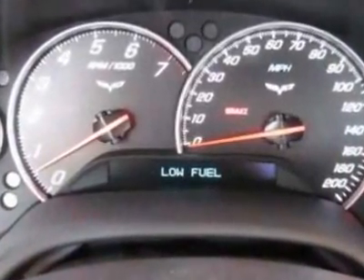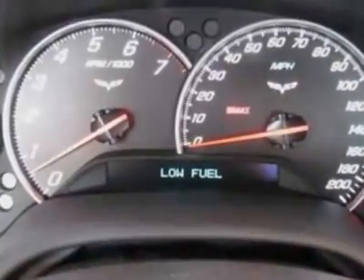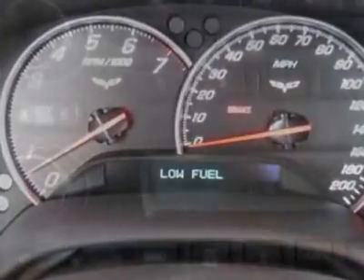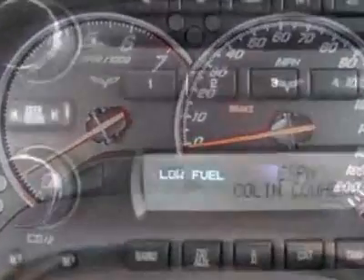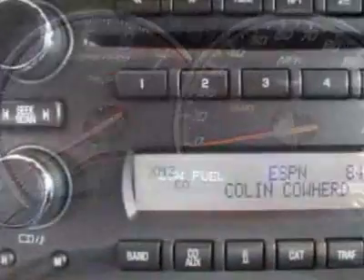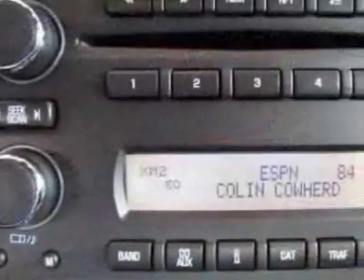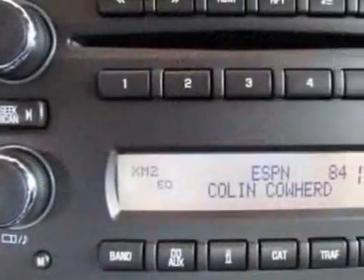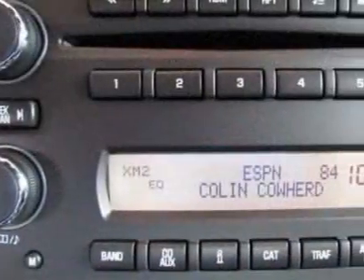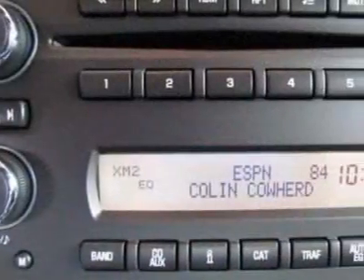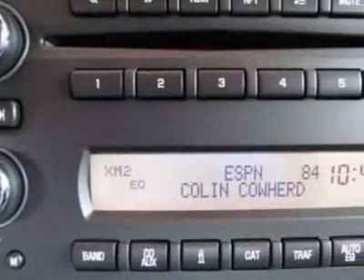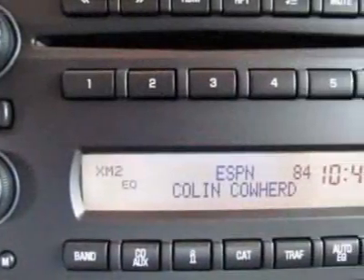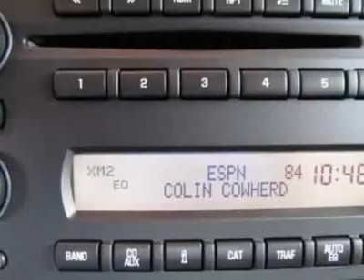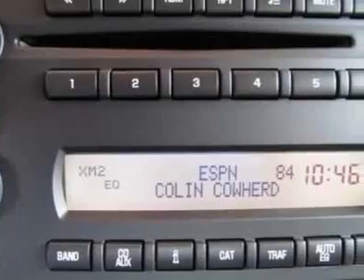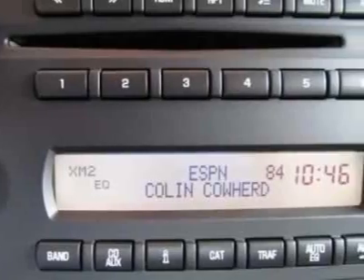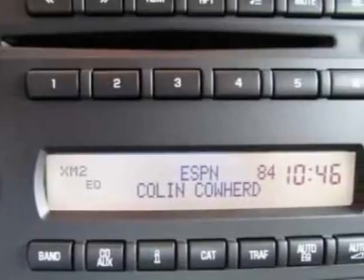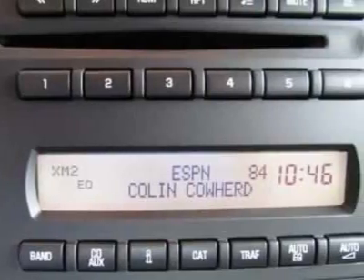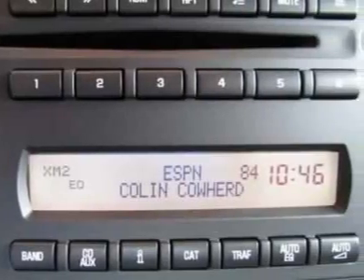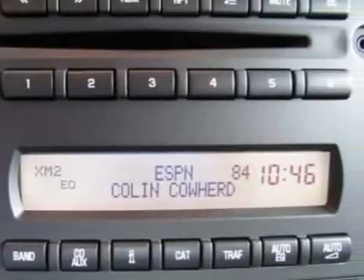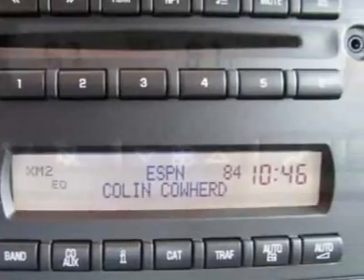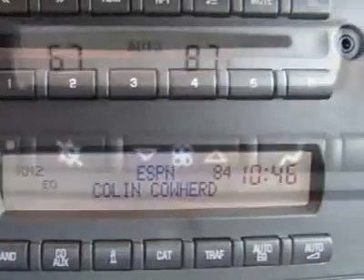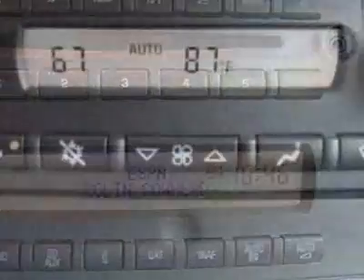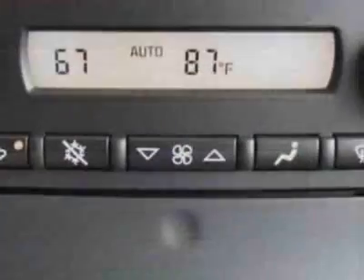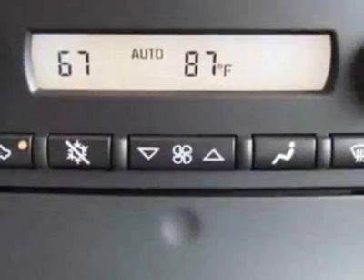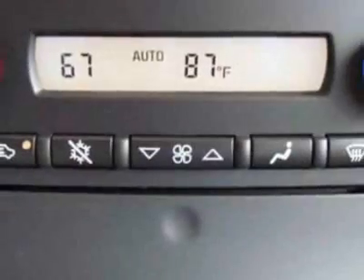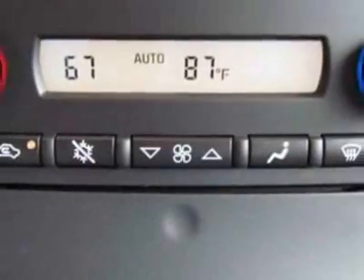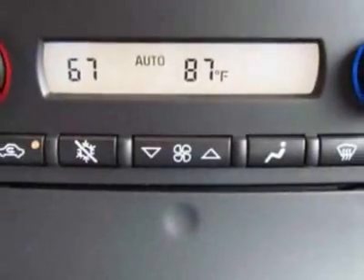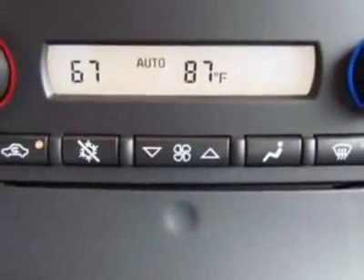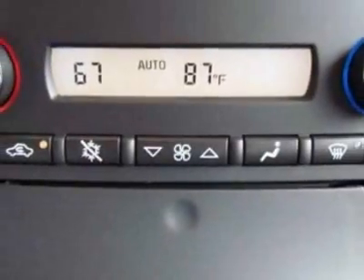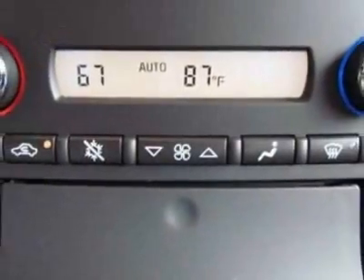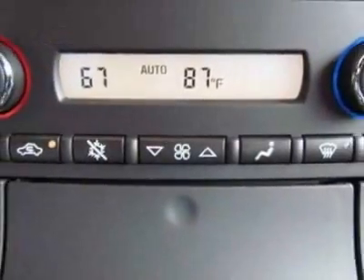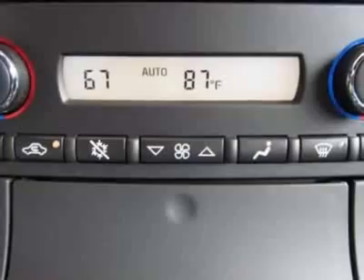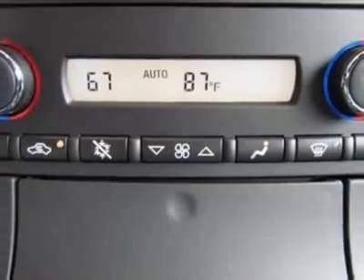Oregon, Pennsylvania, Rhode Island, Vermont and Washington state requirements. And the wheels: 5-spoke, chrome aluminum.